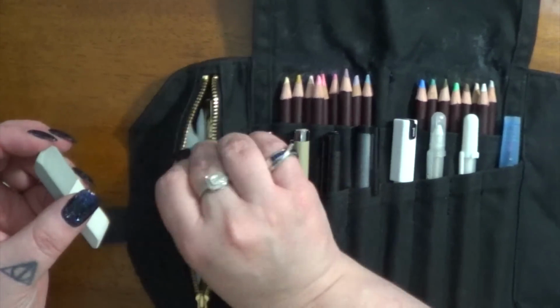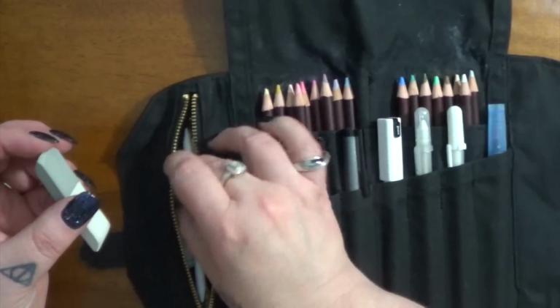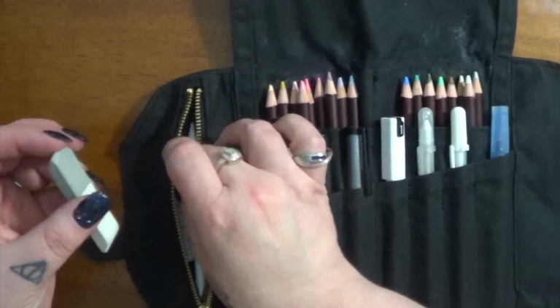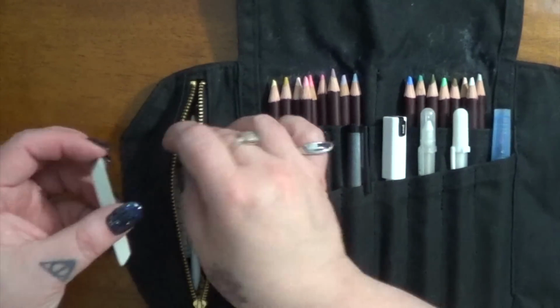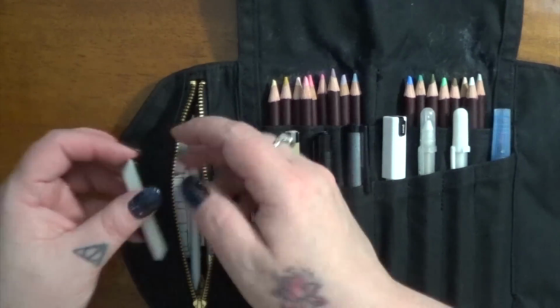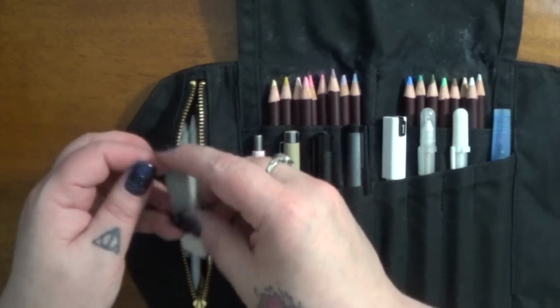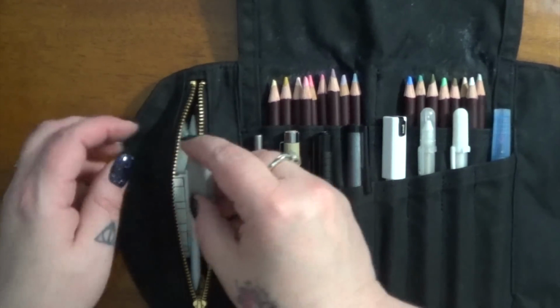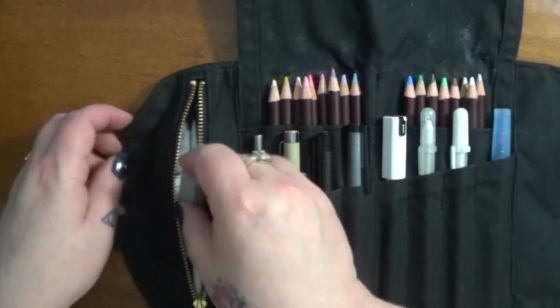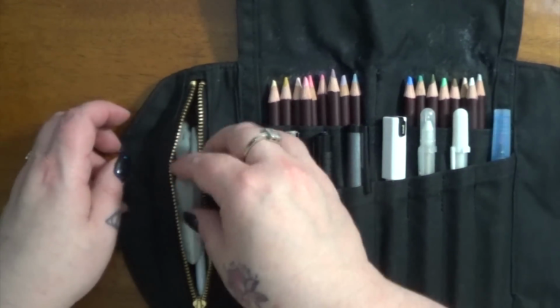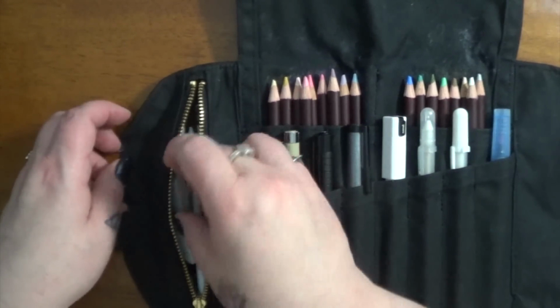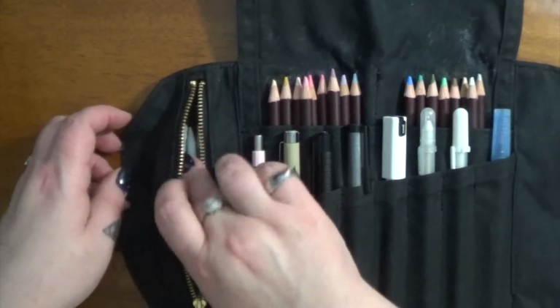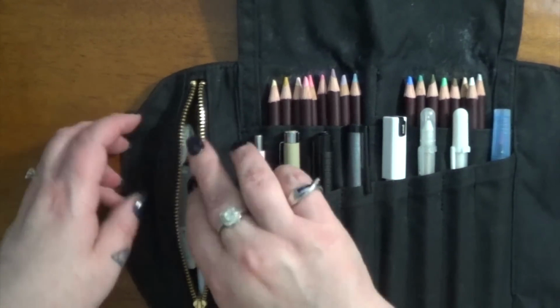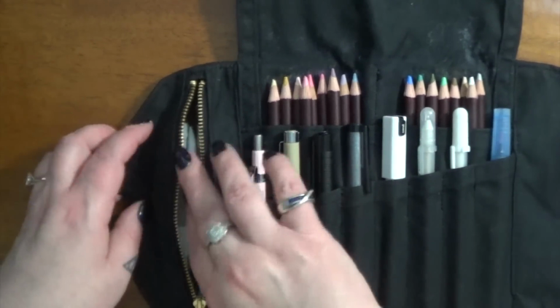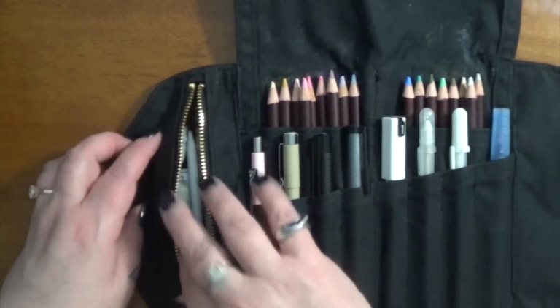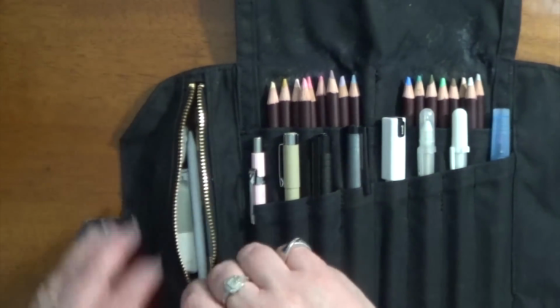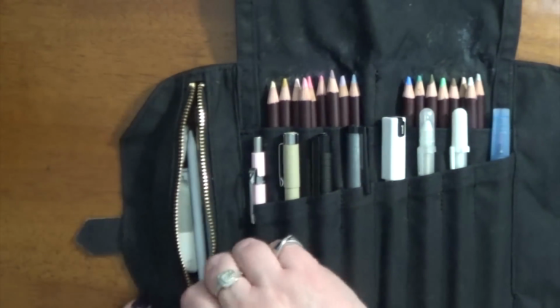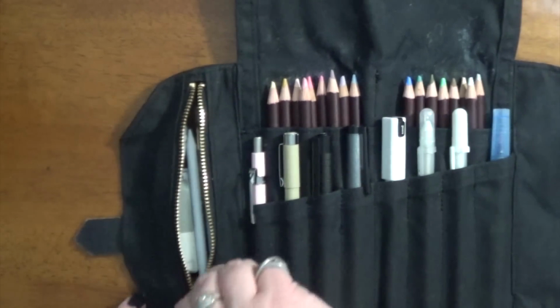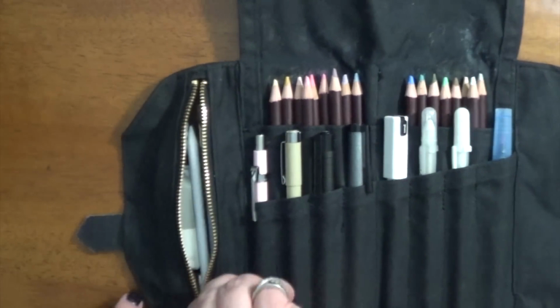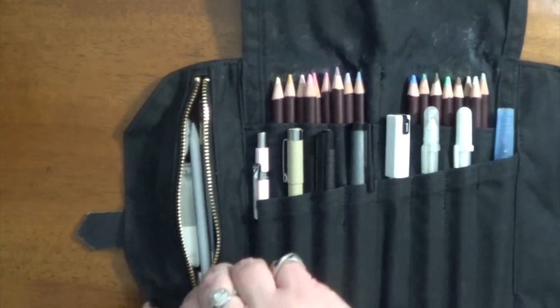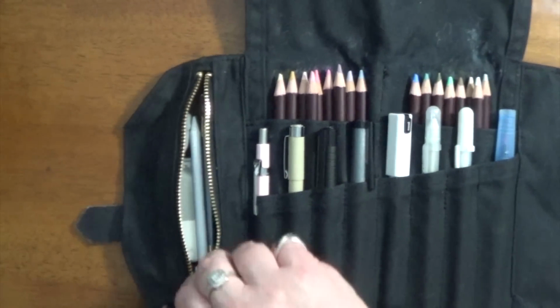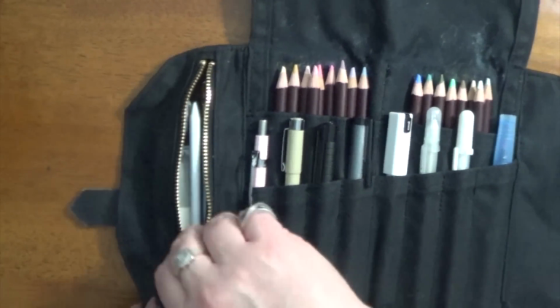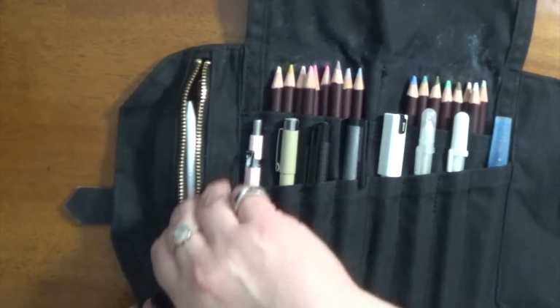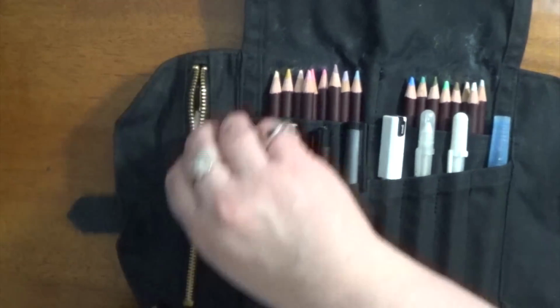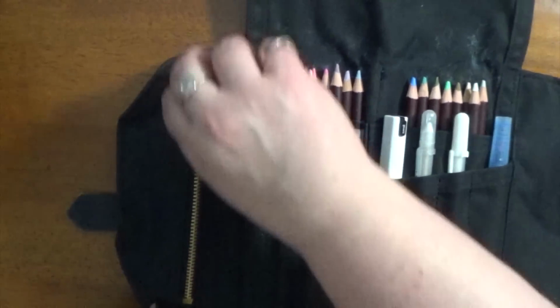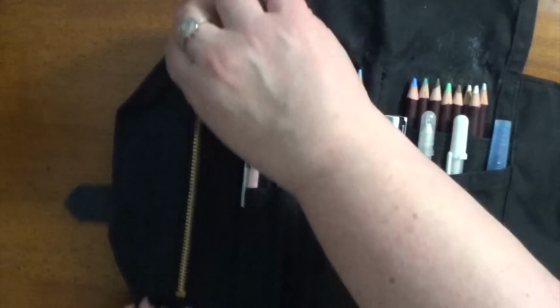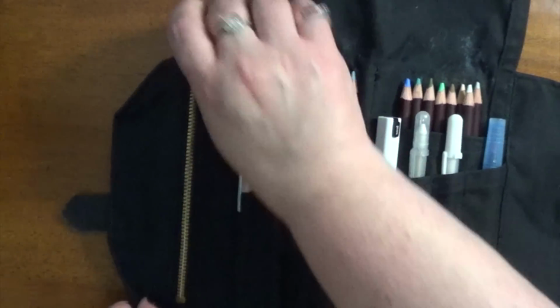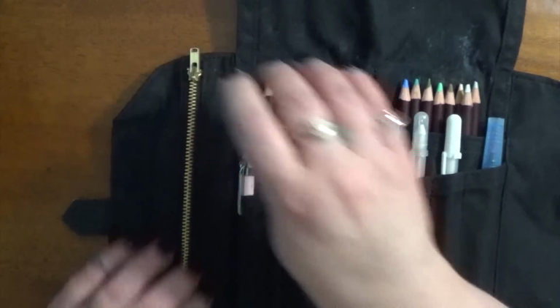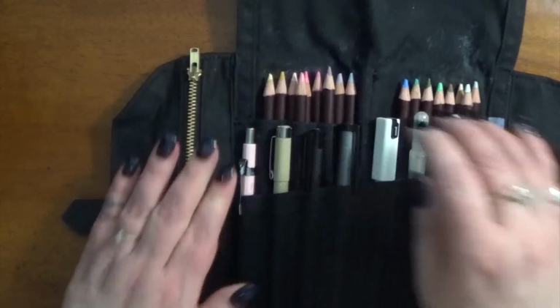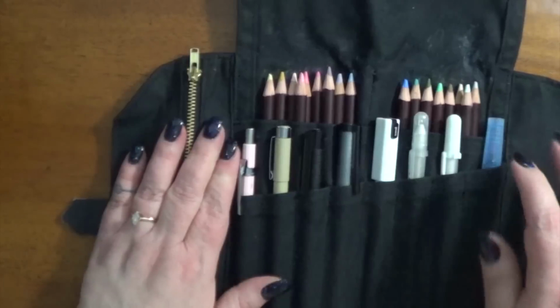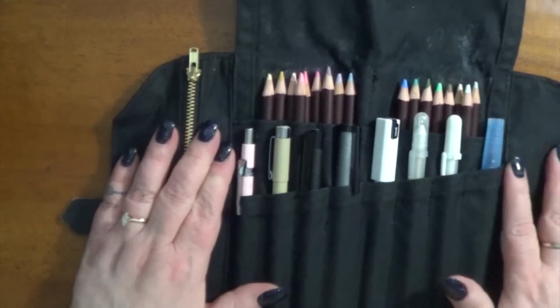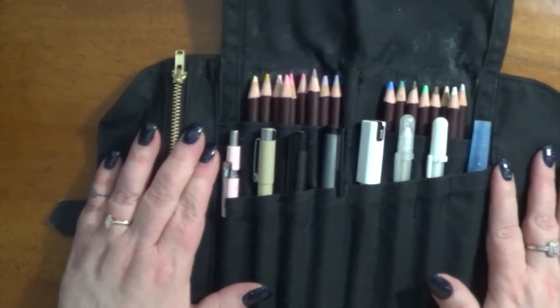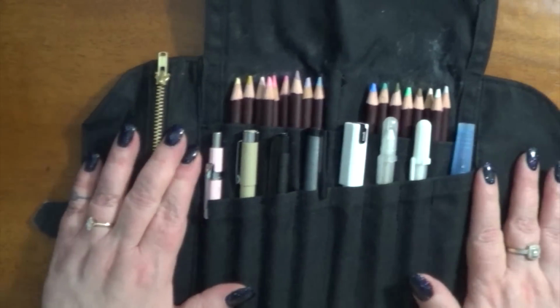Let me put all that back in there. The zipper works great — I really love it.